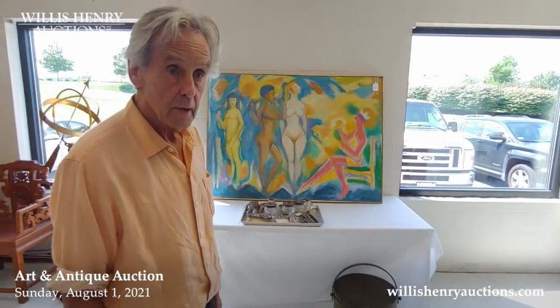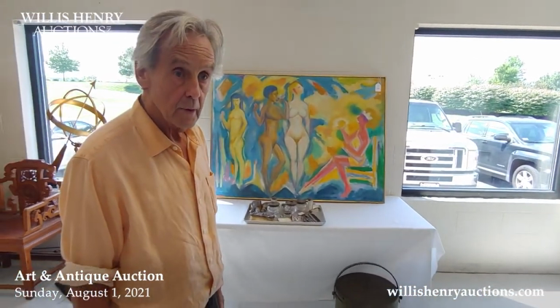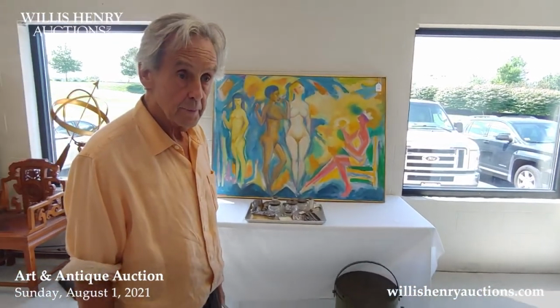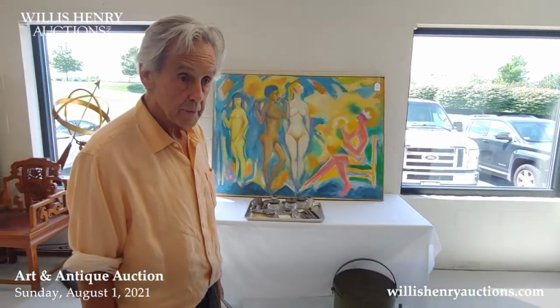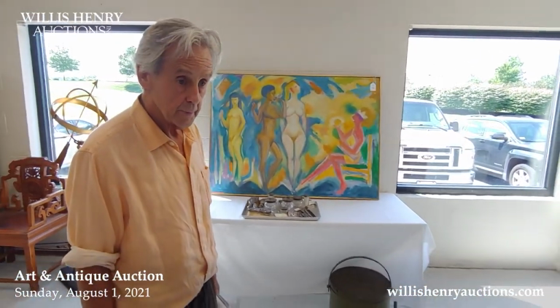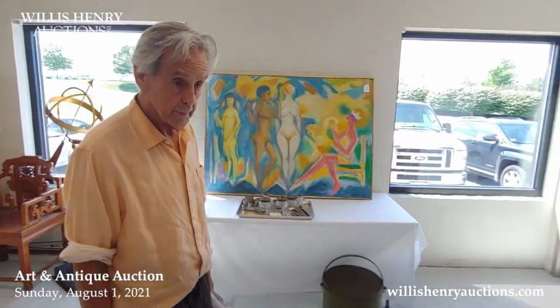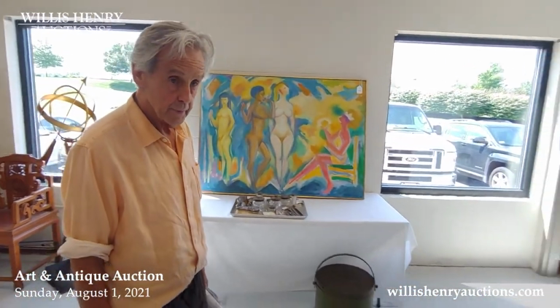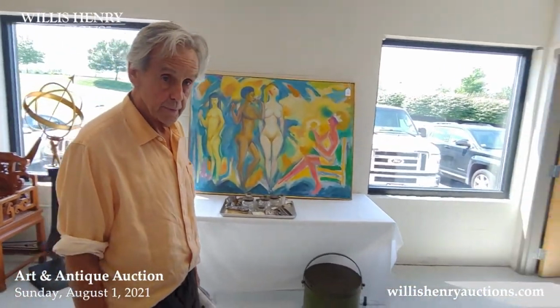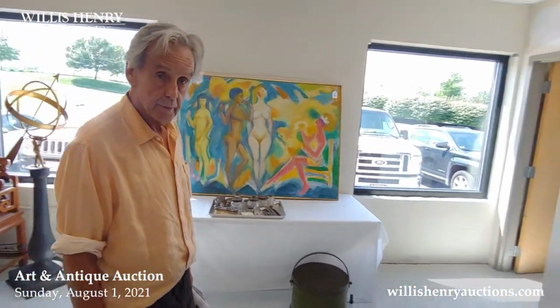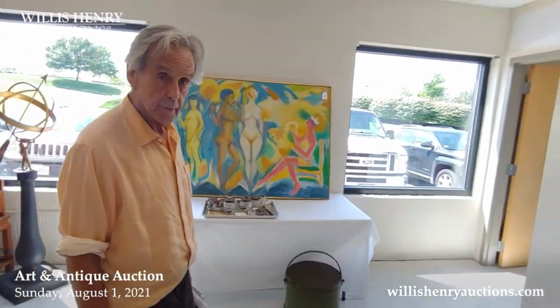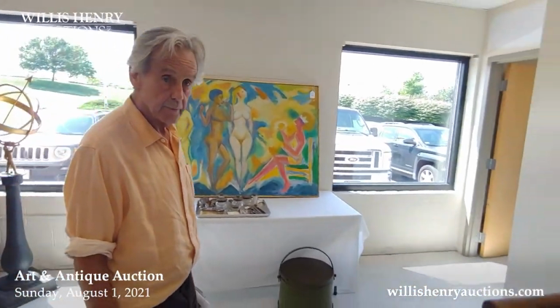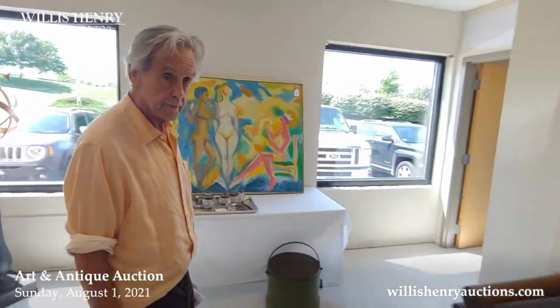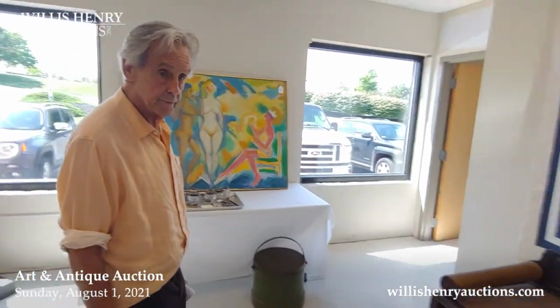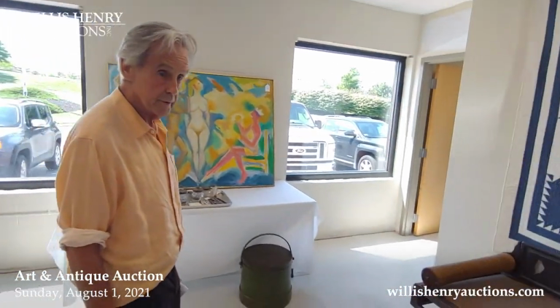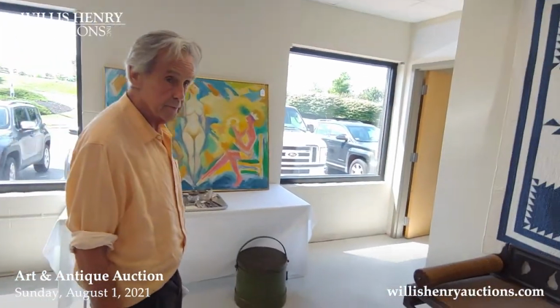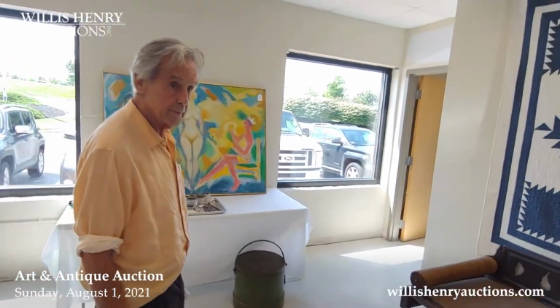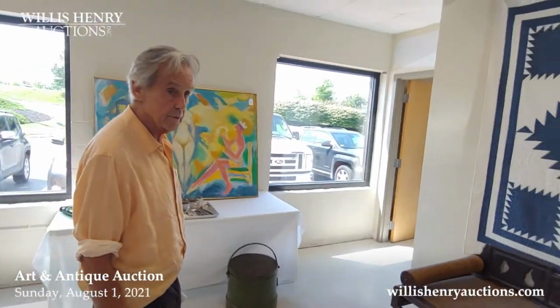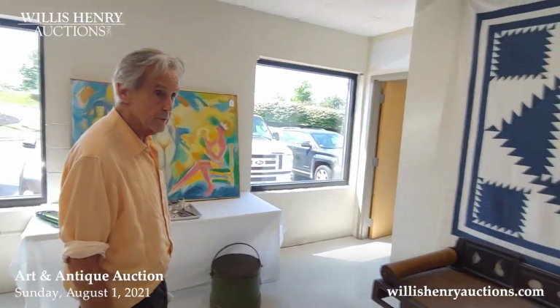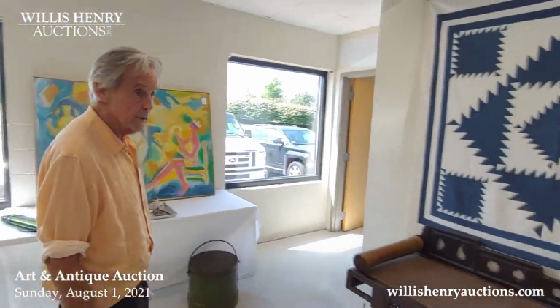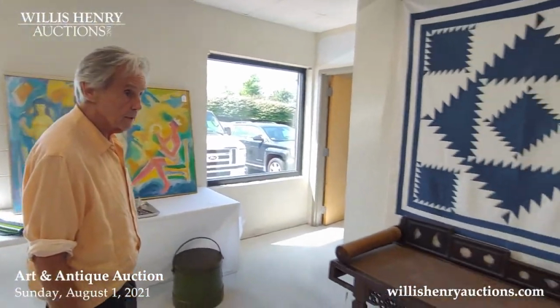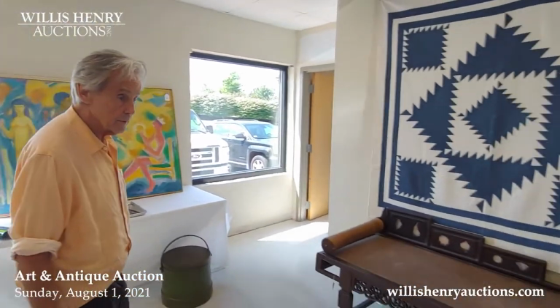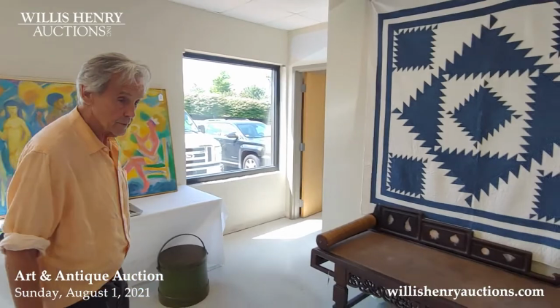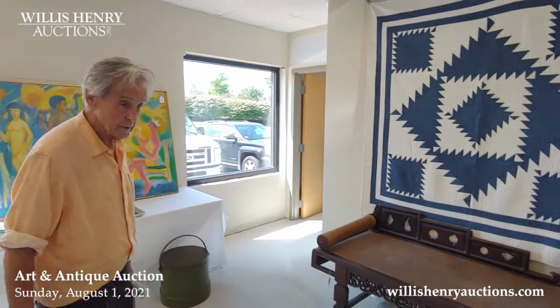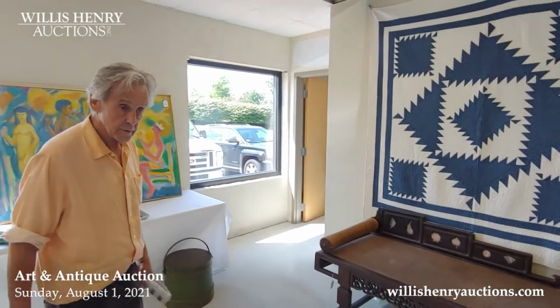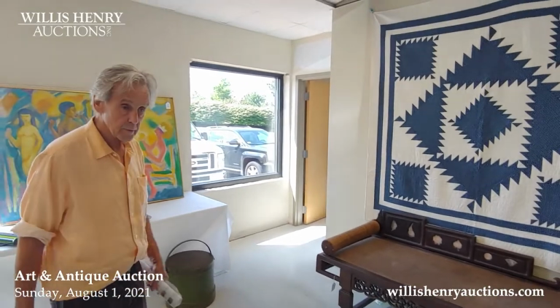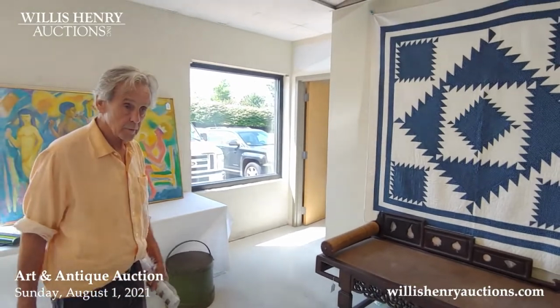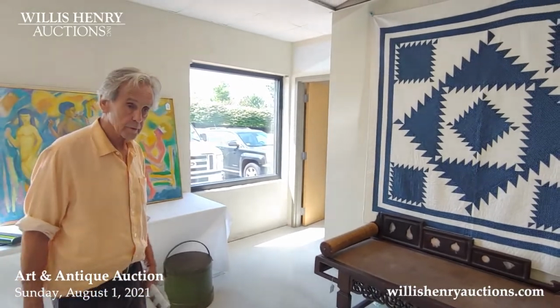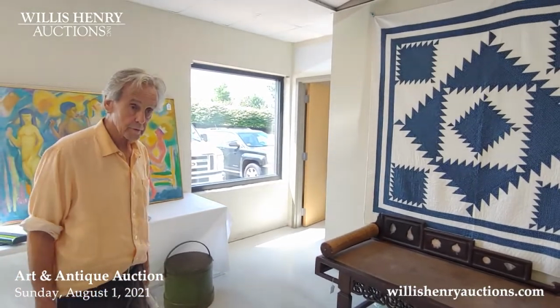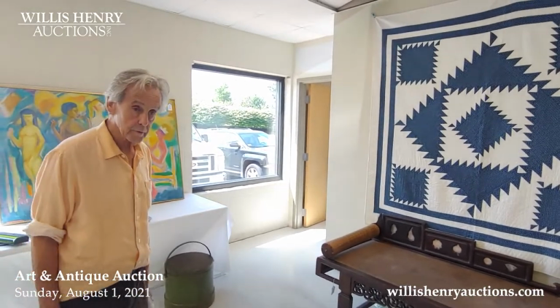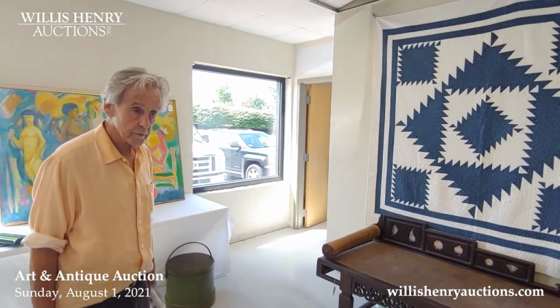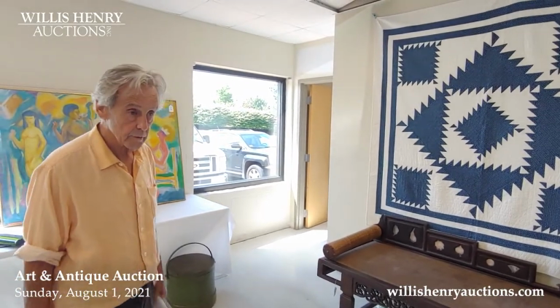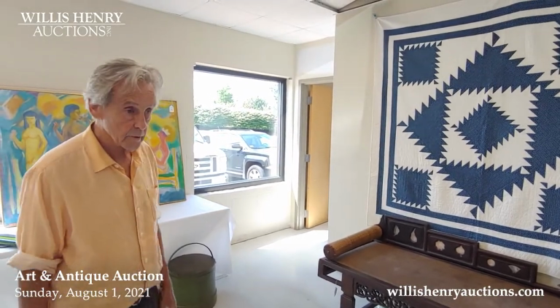That's pretty much it. Hope you can bid. If you've seen some things you like or would like to know more, just give us a call.